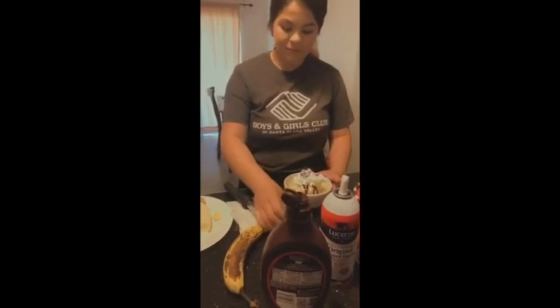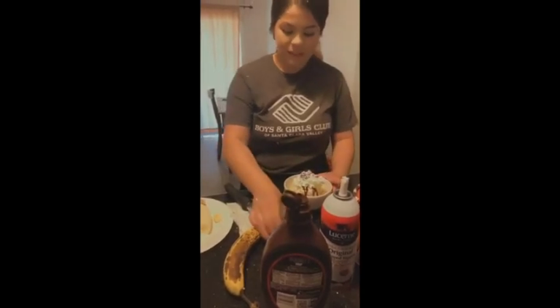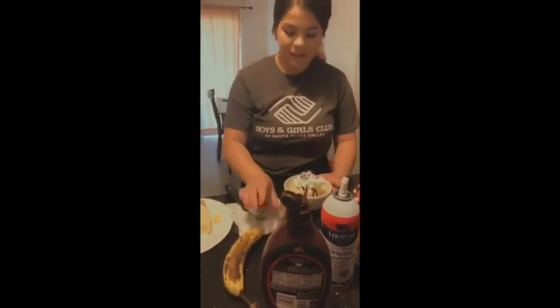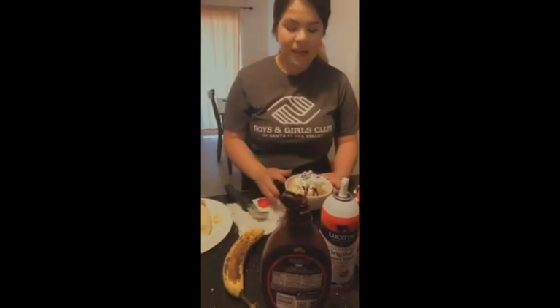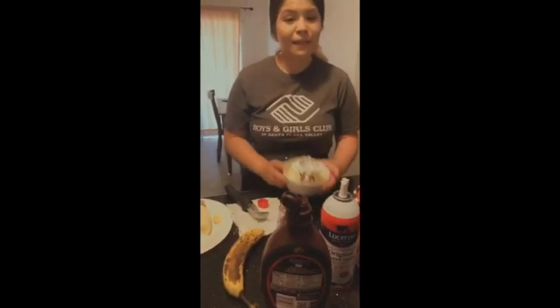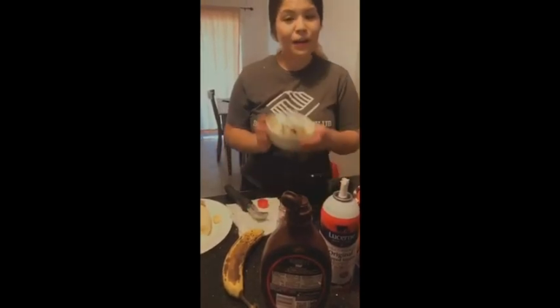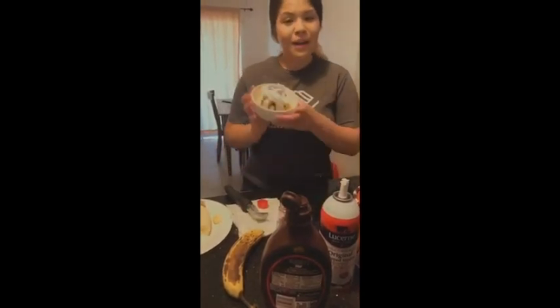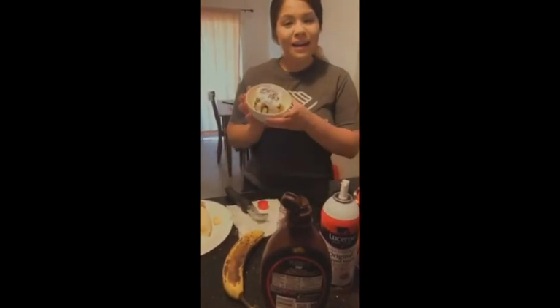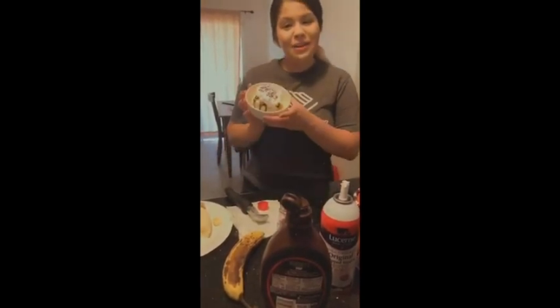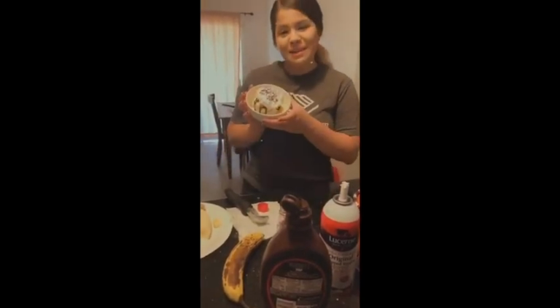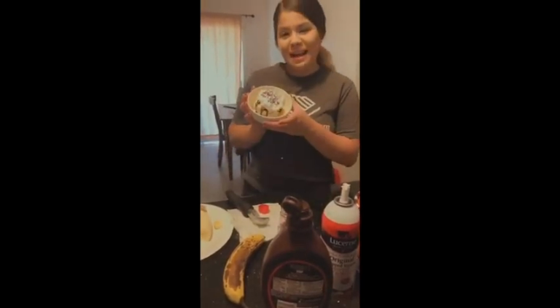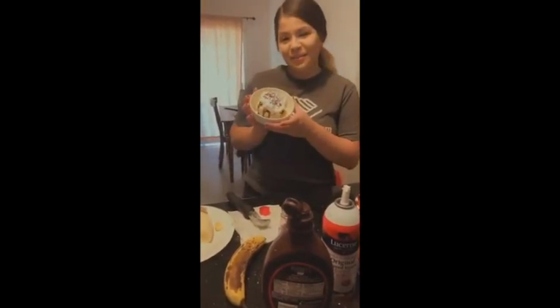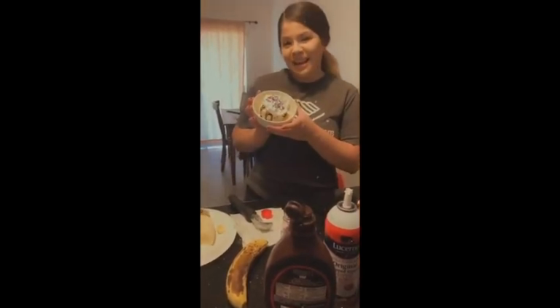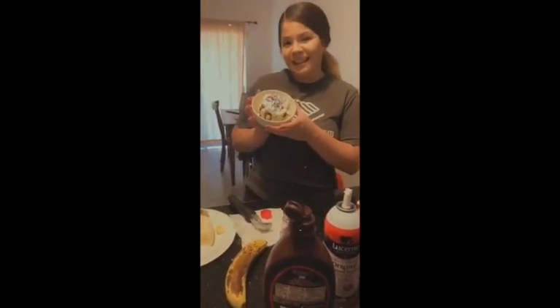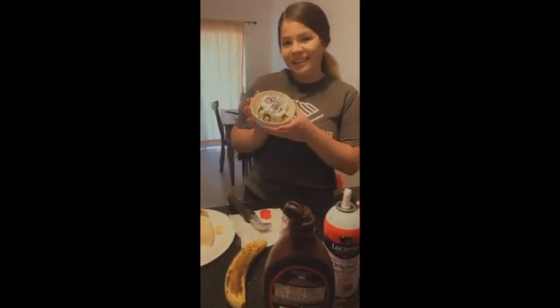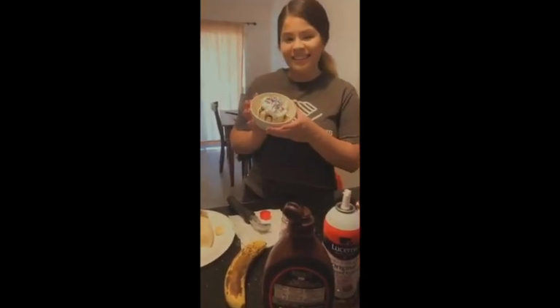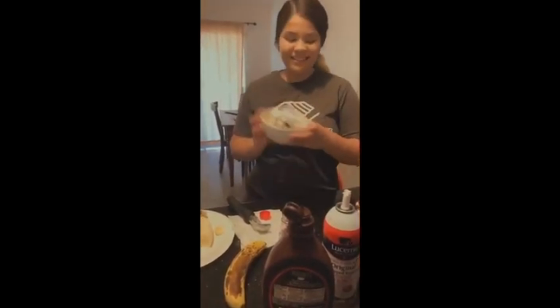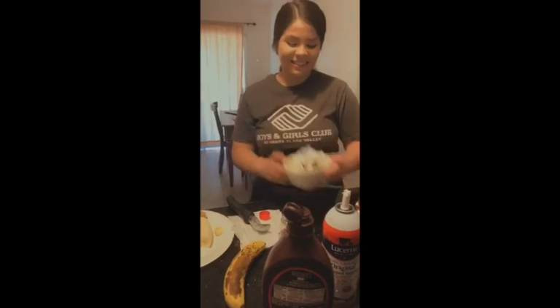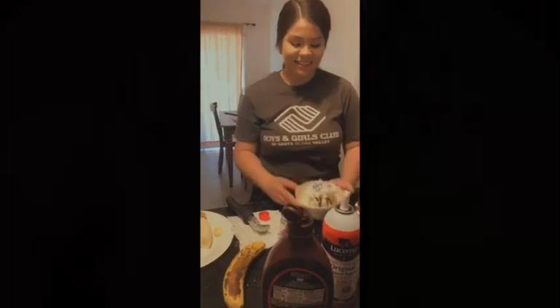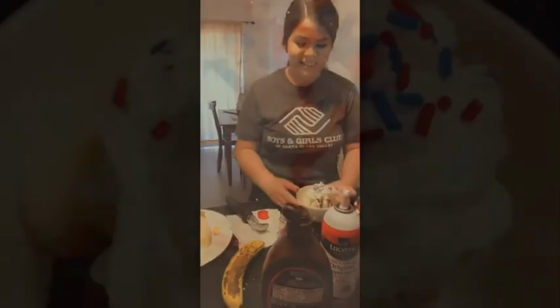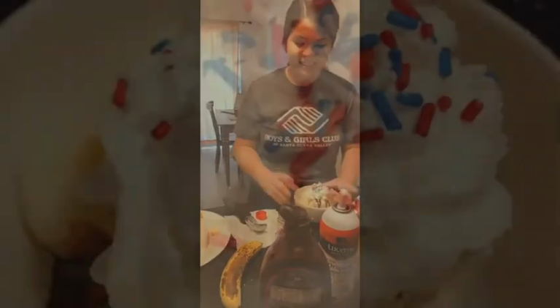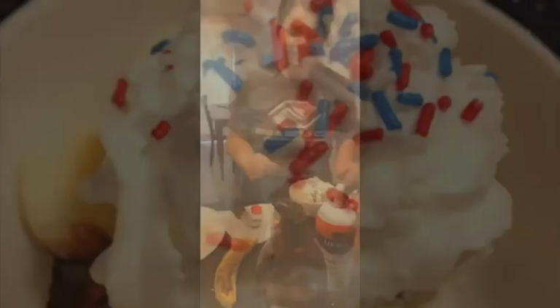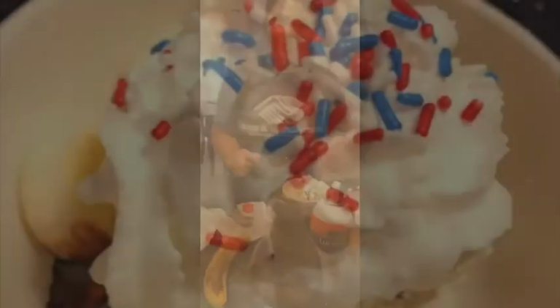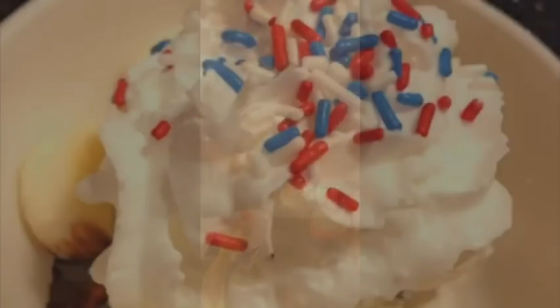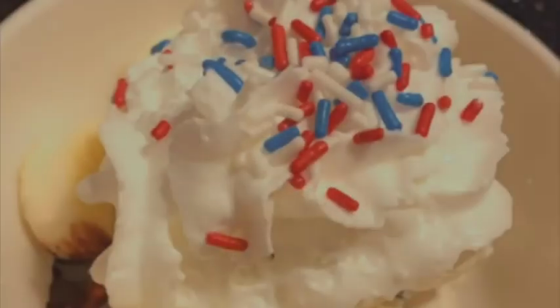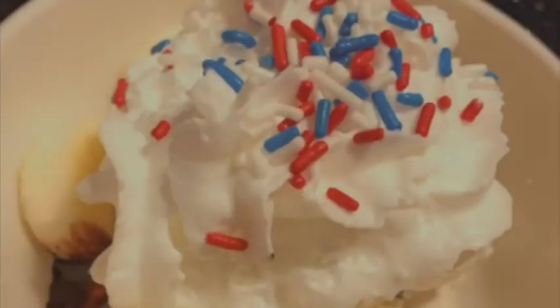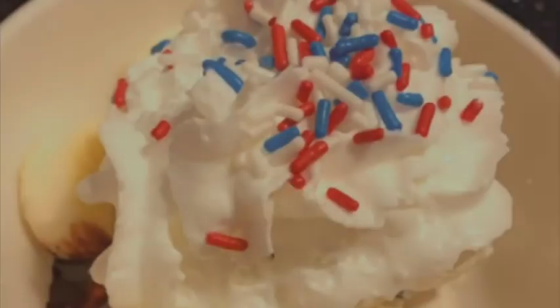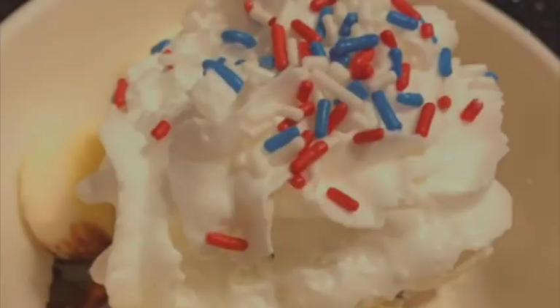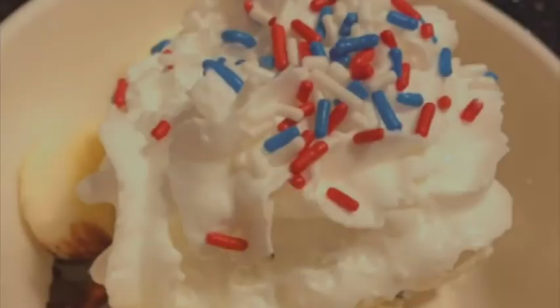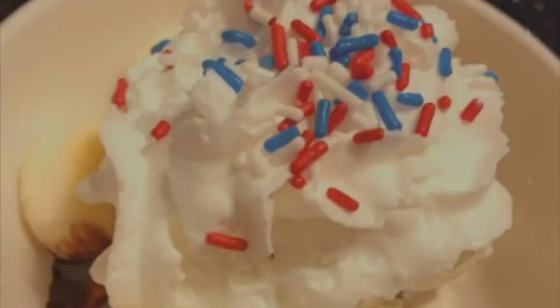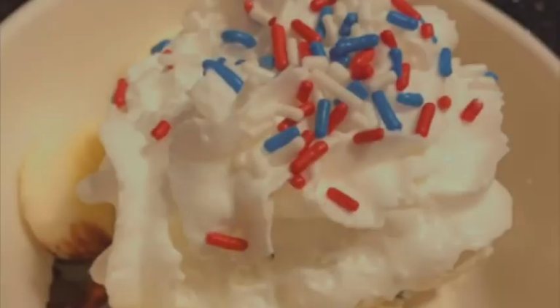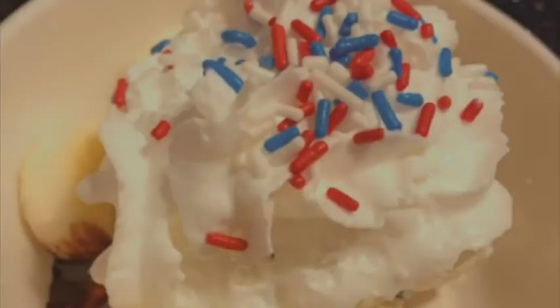And there you have your banana royale. Add the cheese. What?